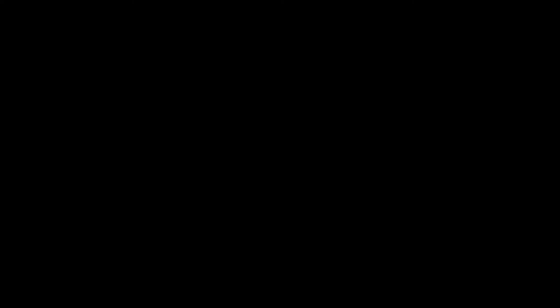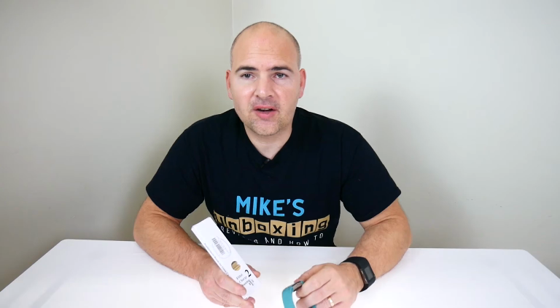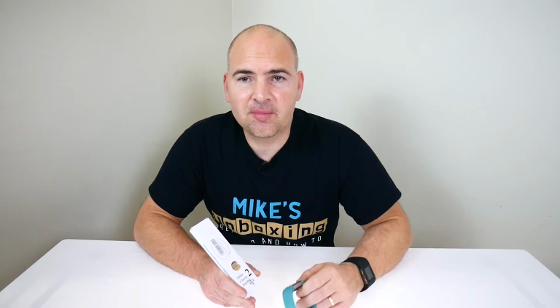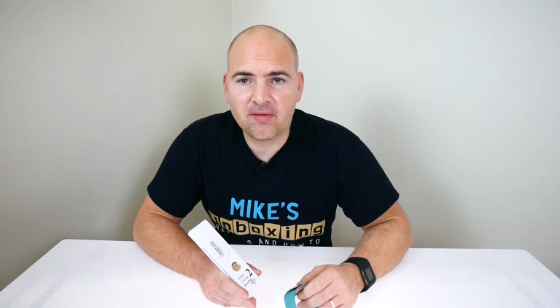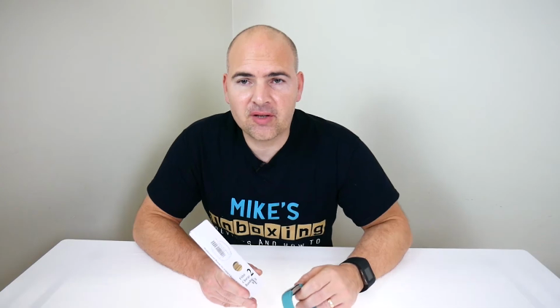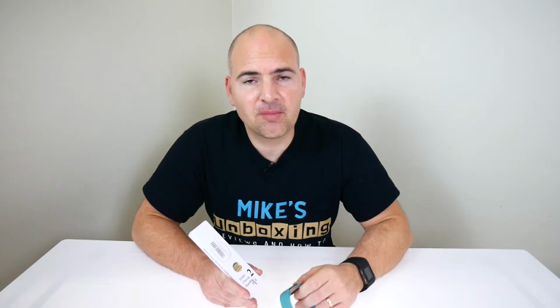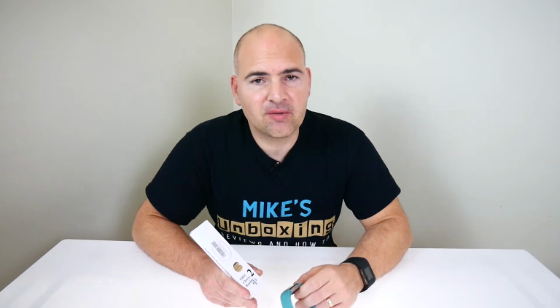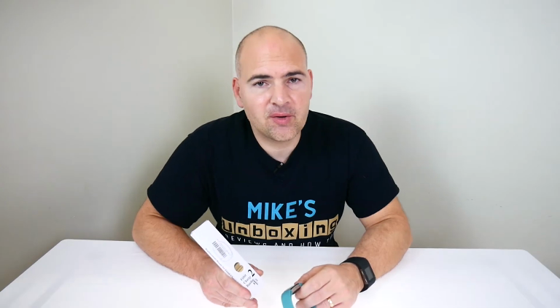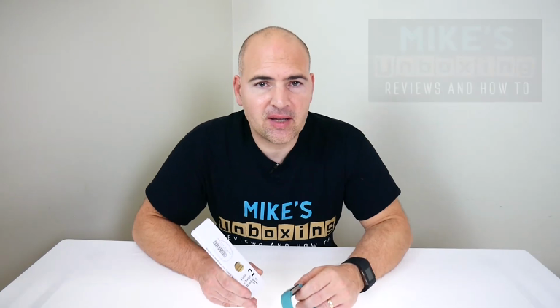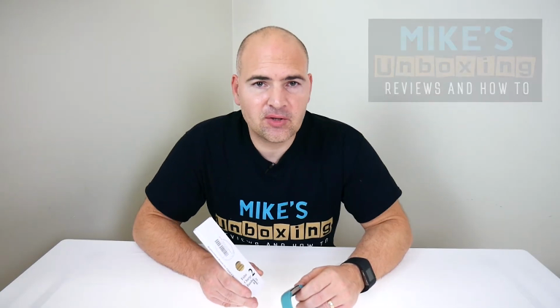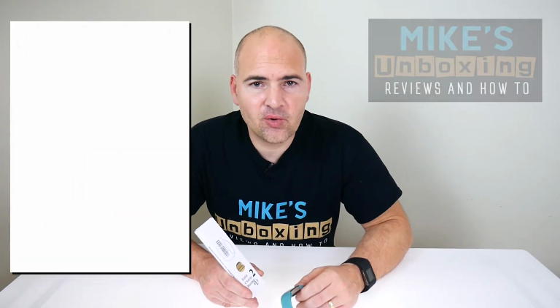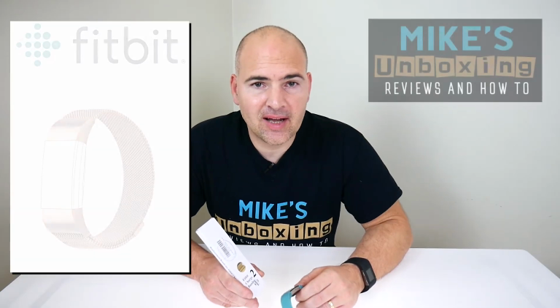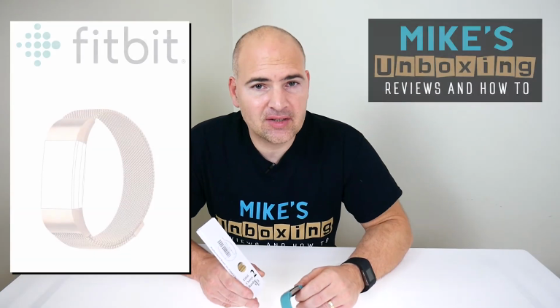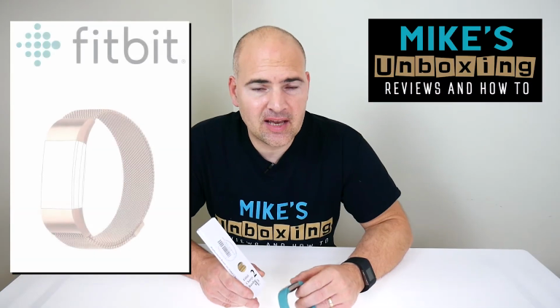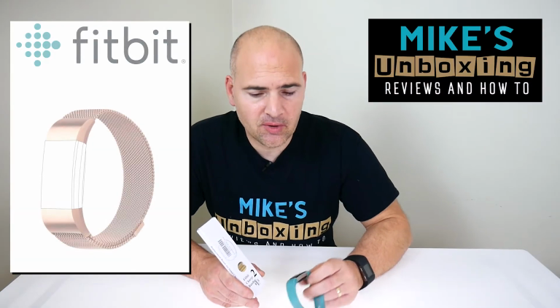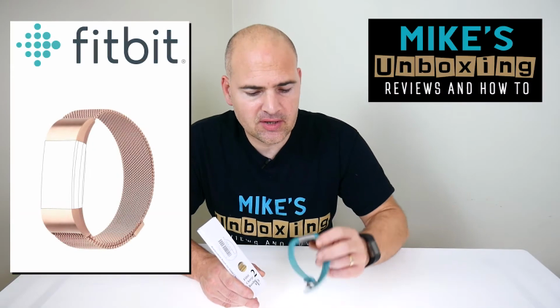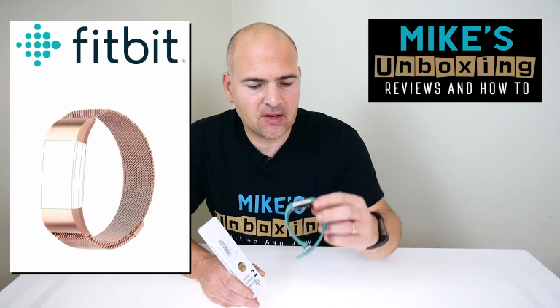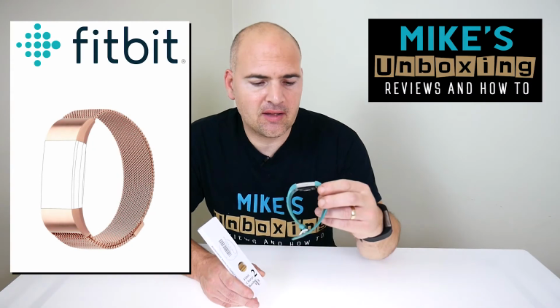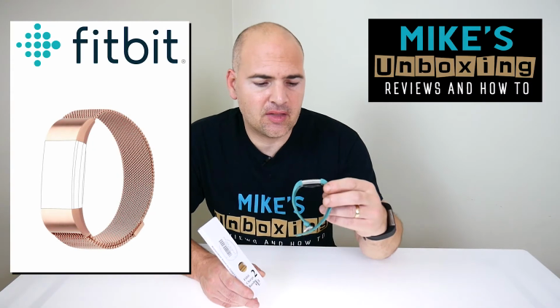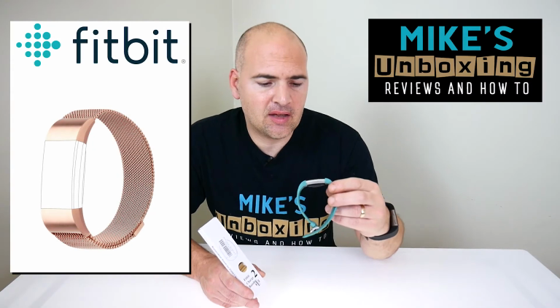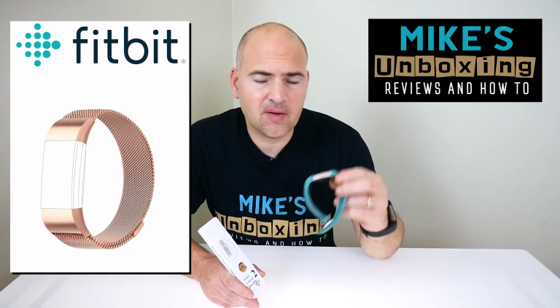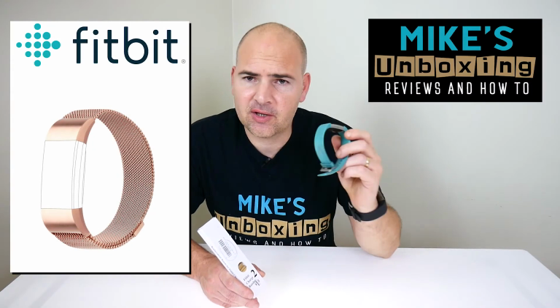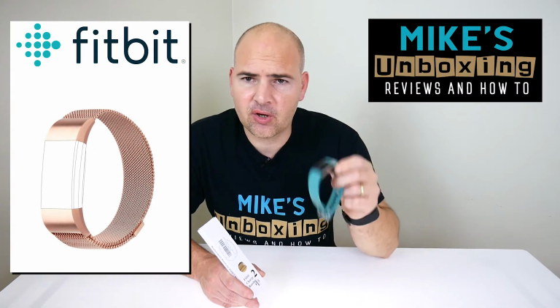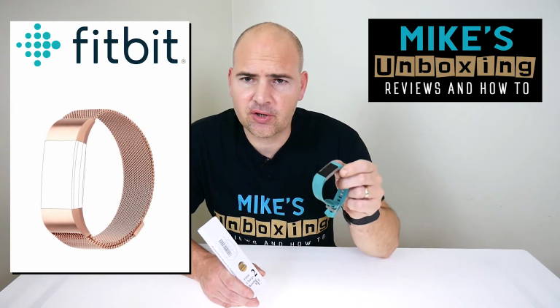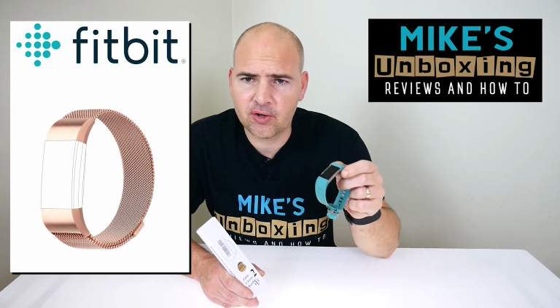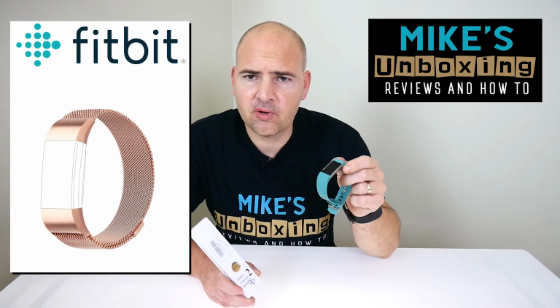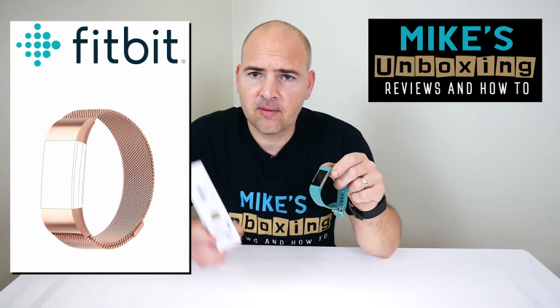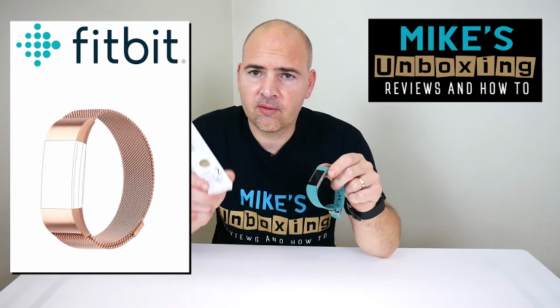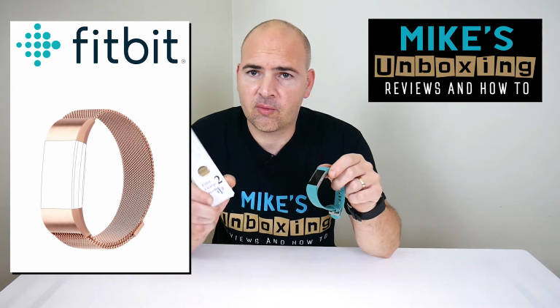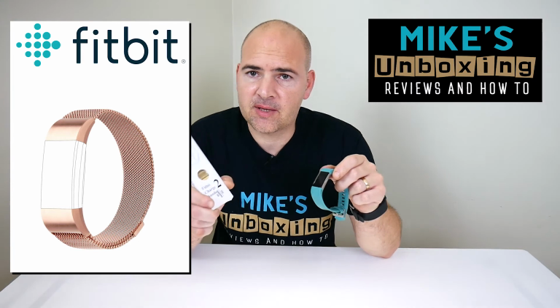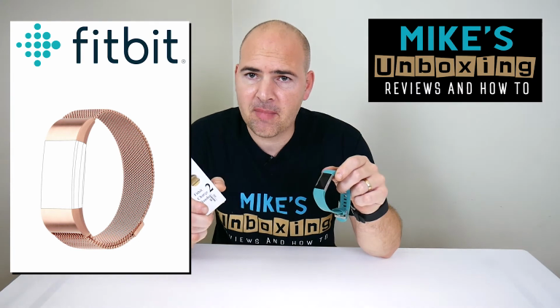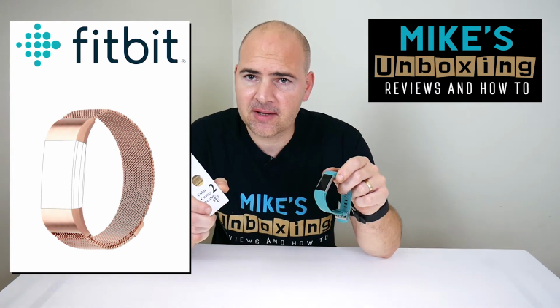Hi, this is Mike from Mike's Unbox and Reviews and How-To, and today we're going to take a look at the Fitbit Charge 2 replacement bands.